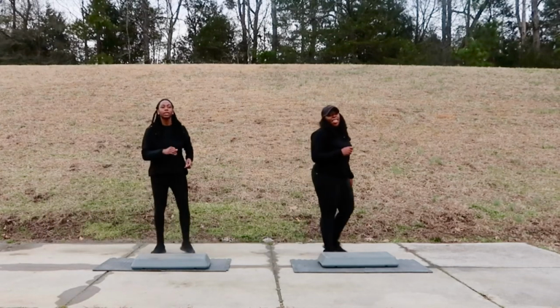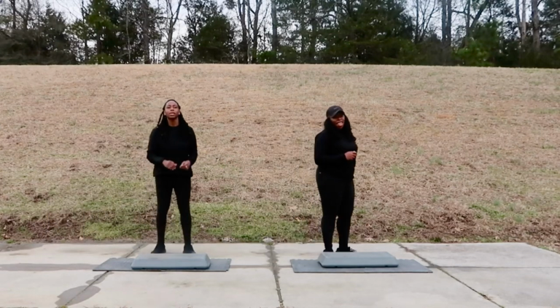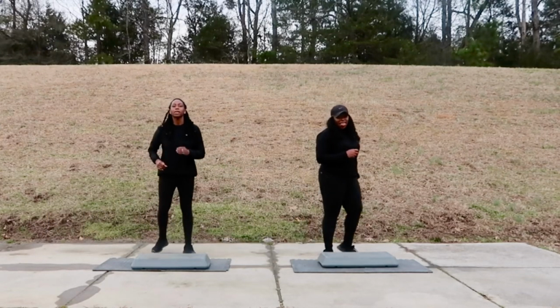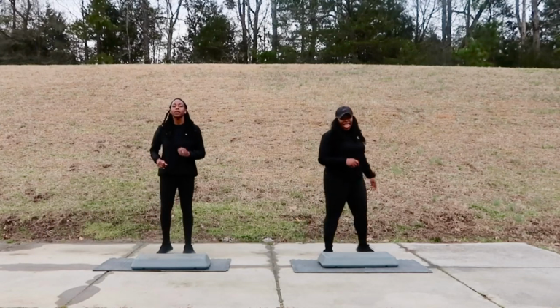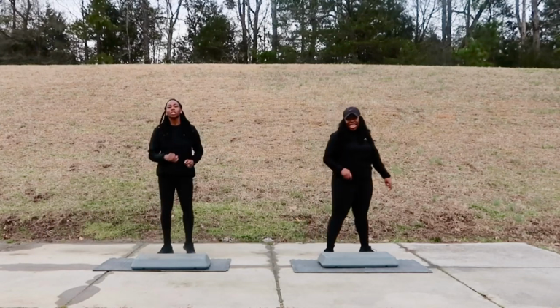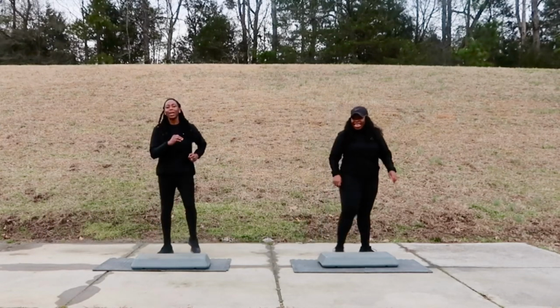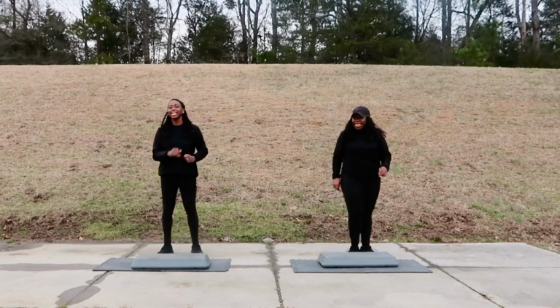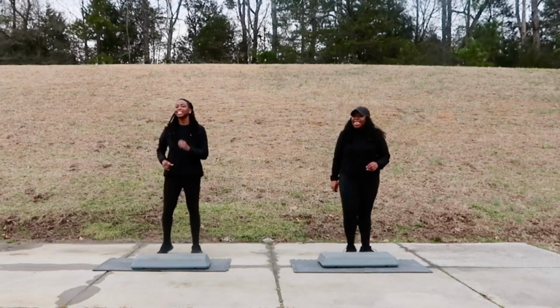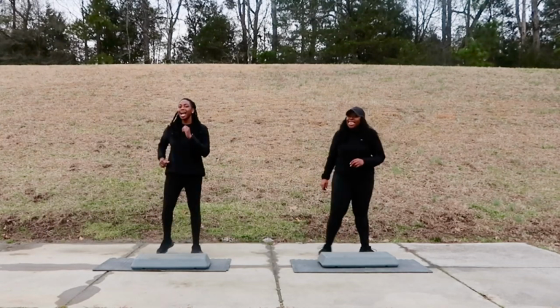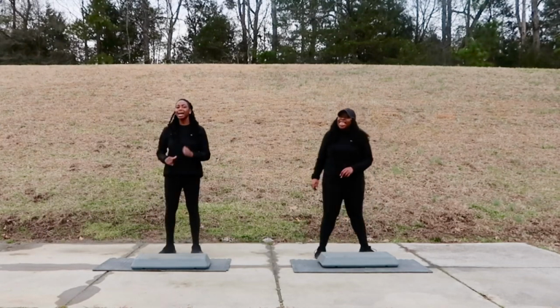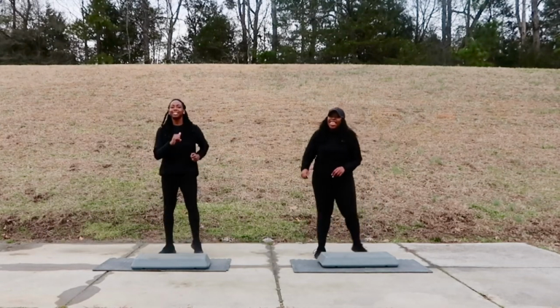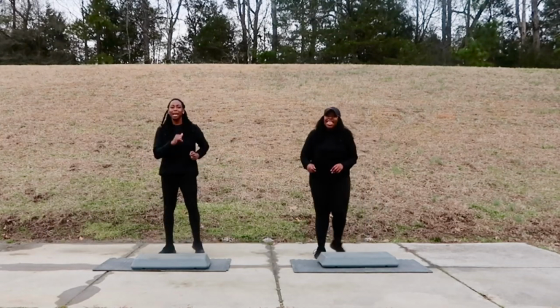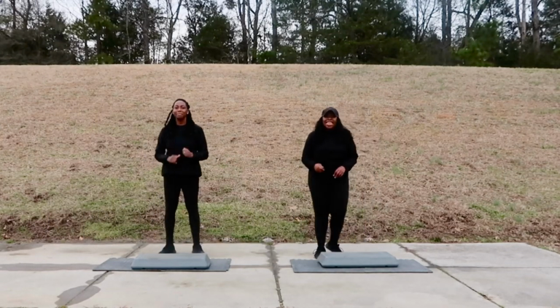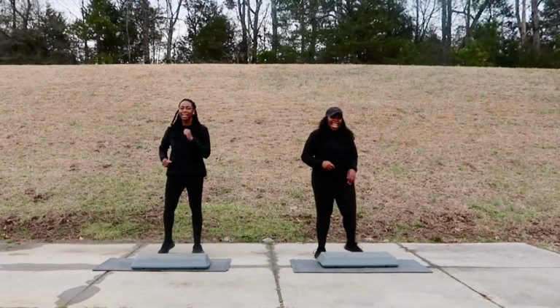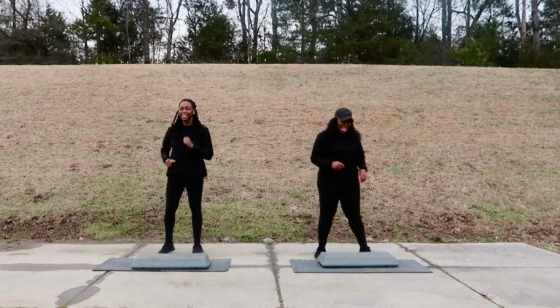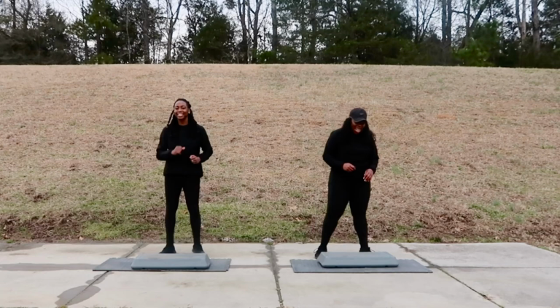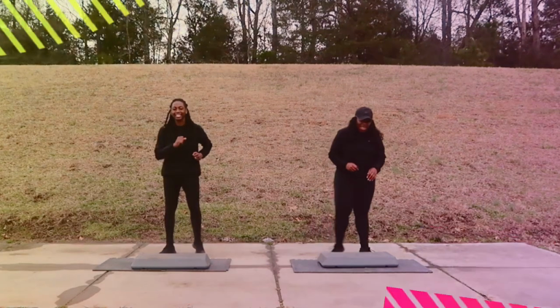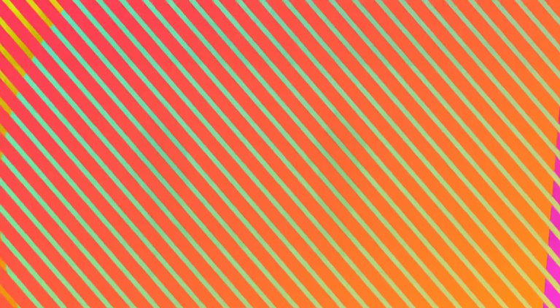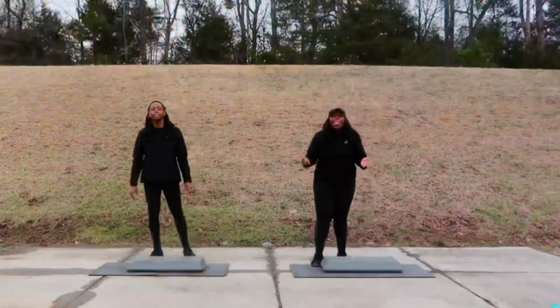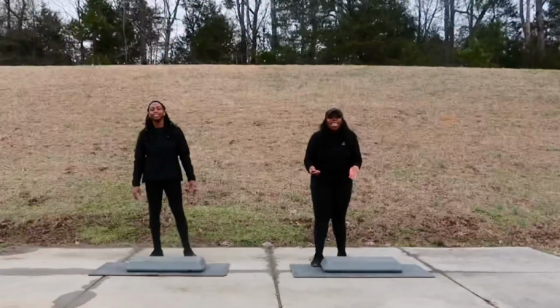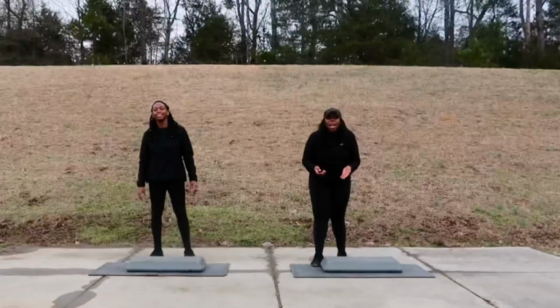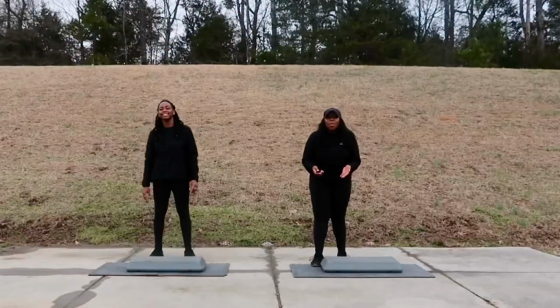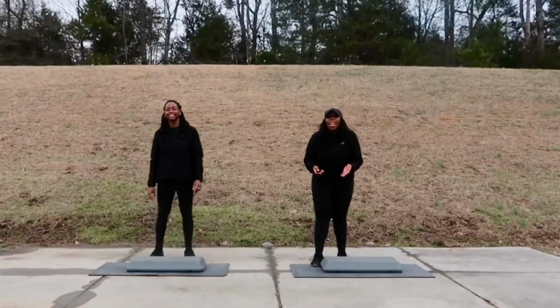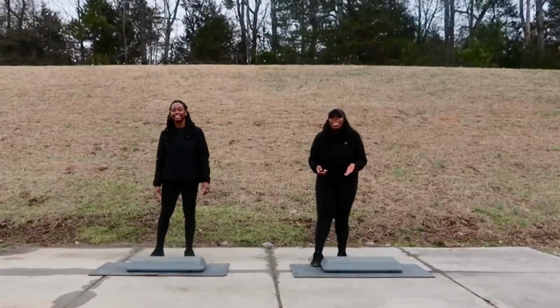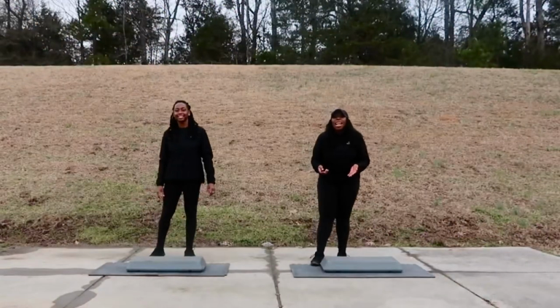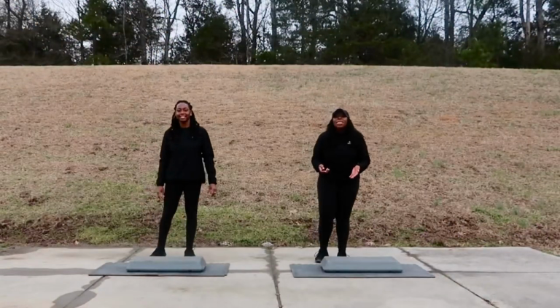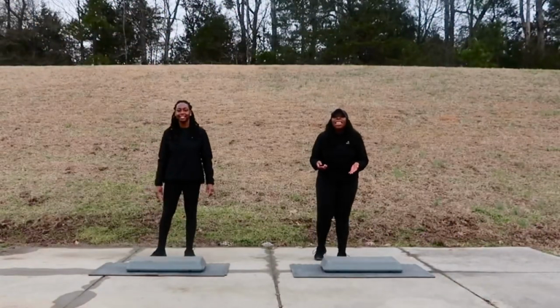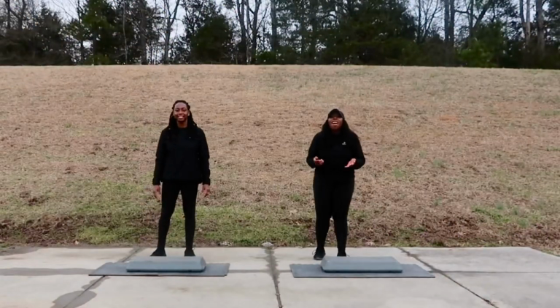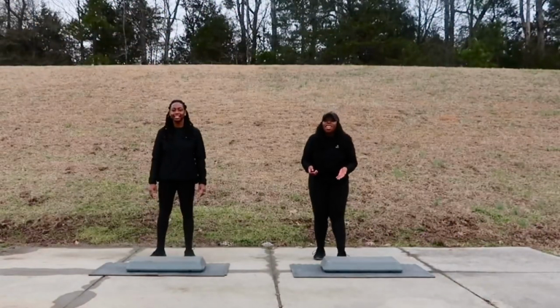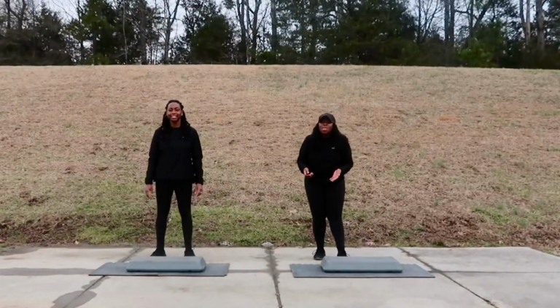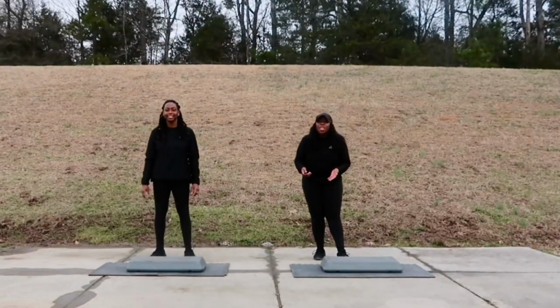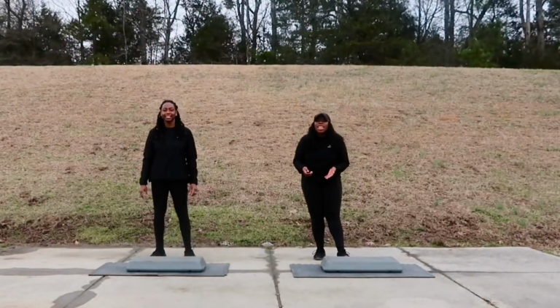All right, great job, you guys — that was an awesome workout! It's time for our cool down now.